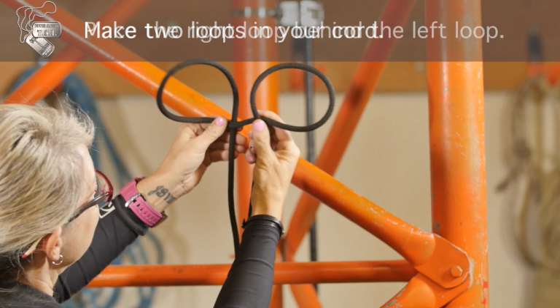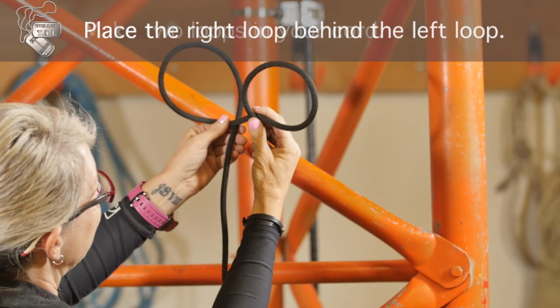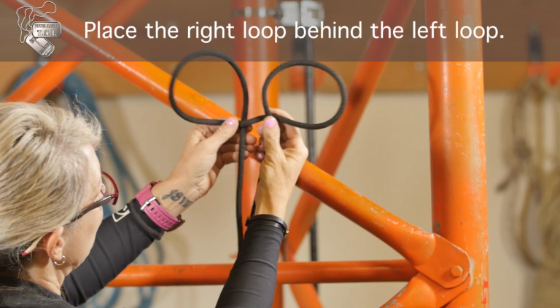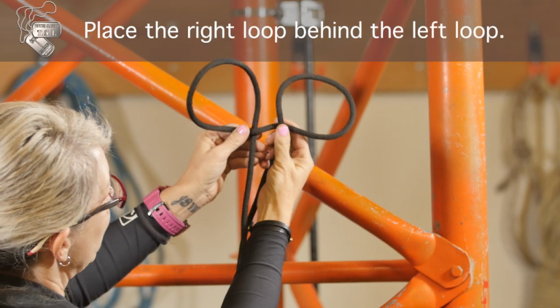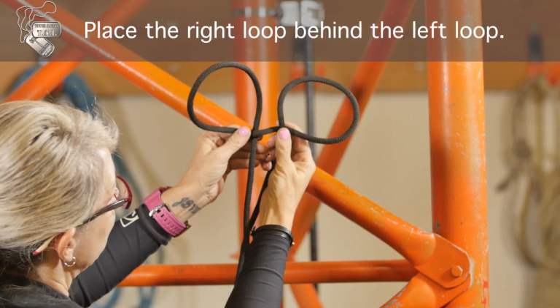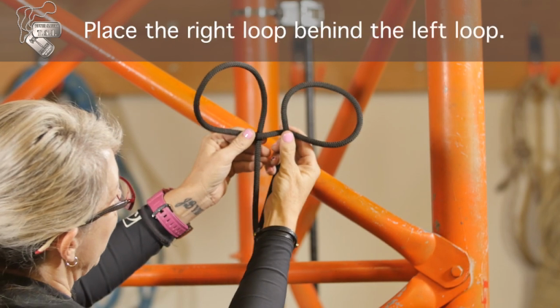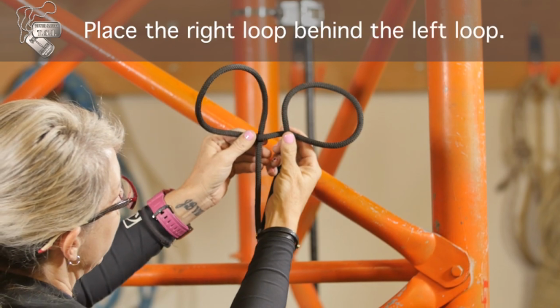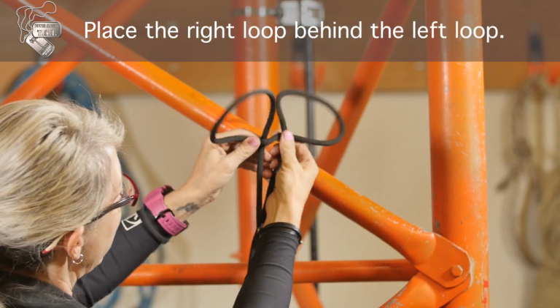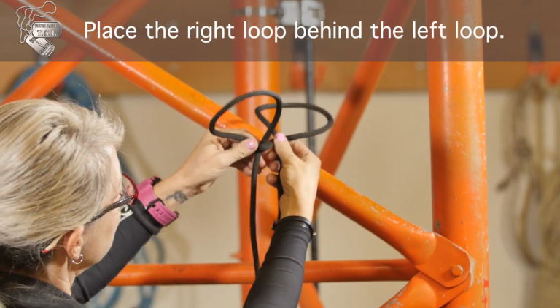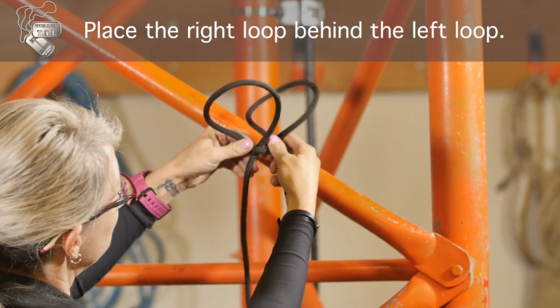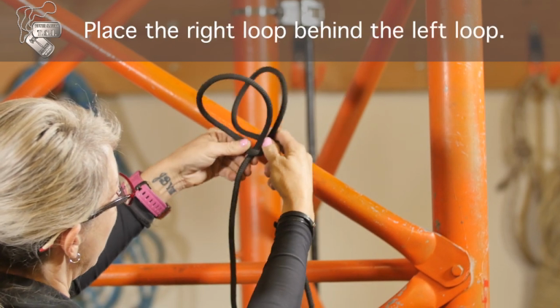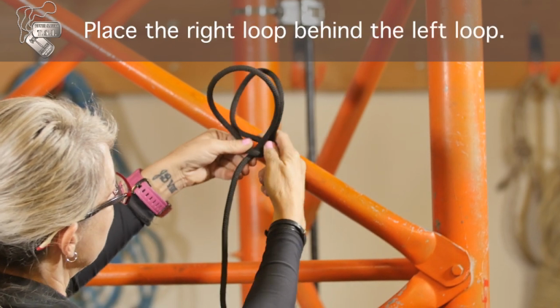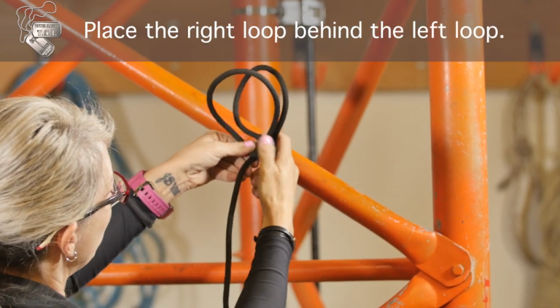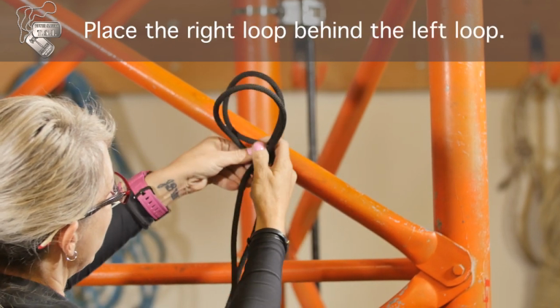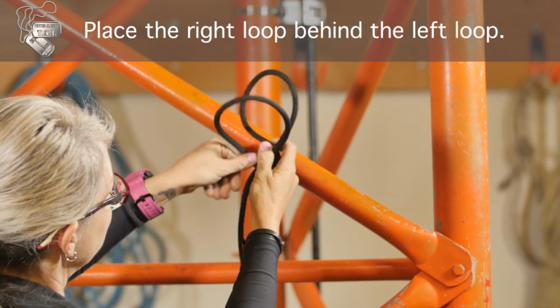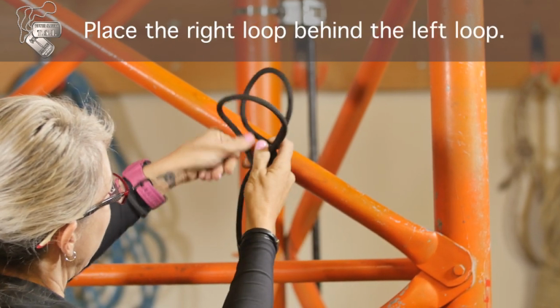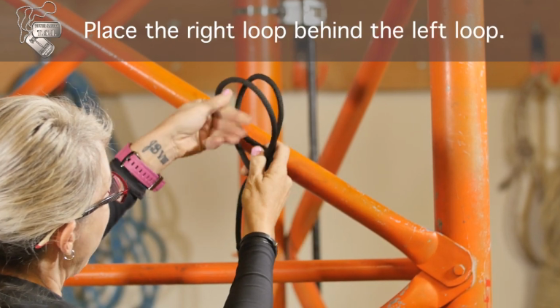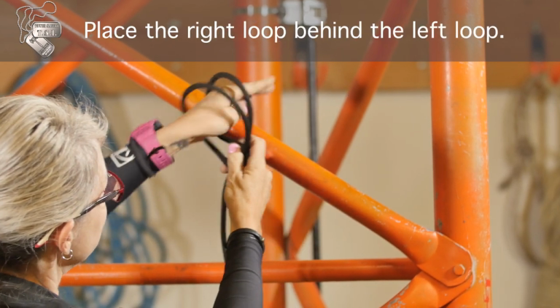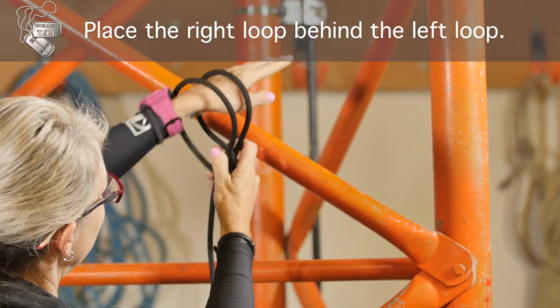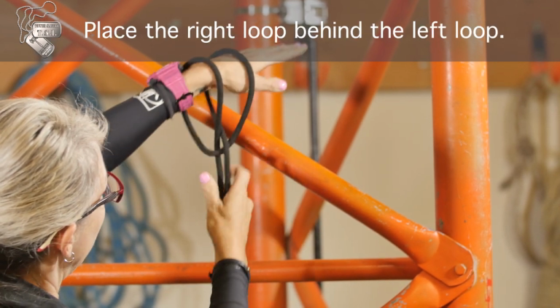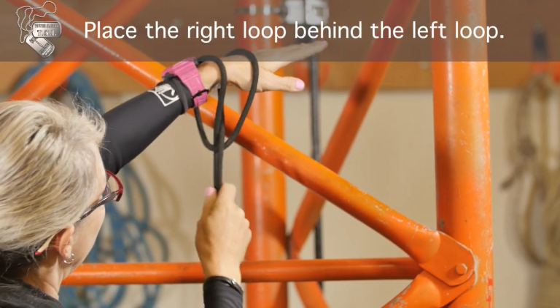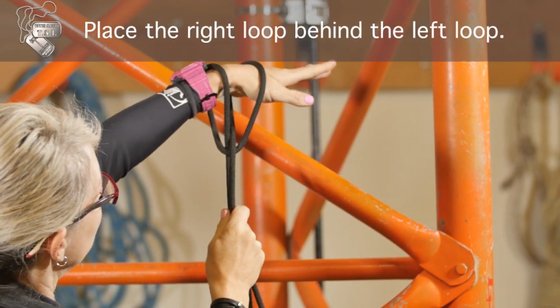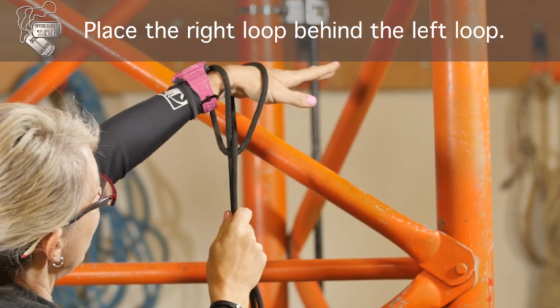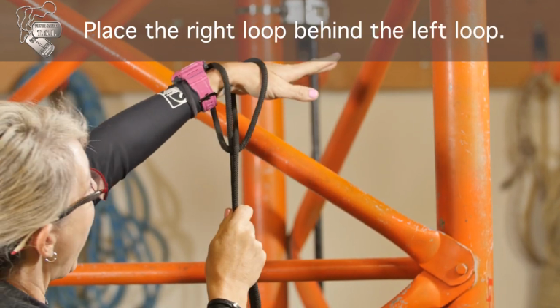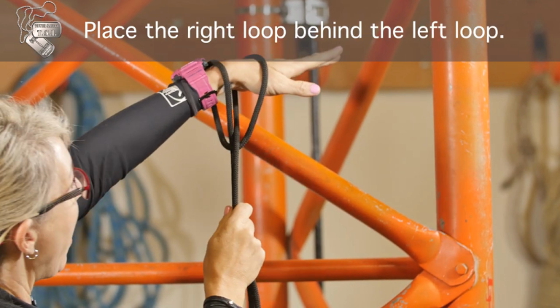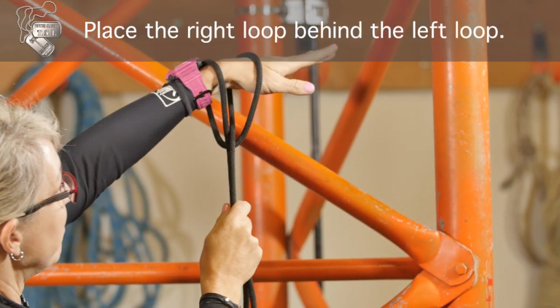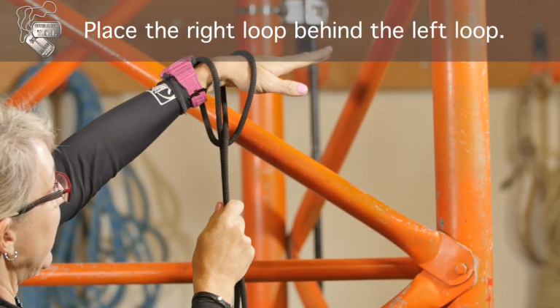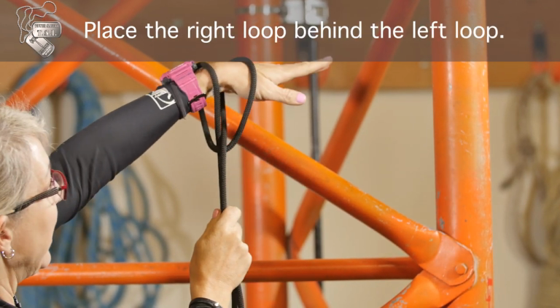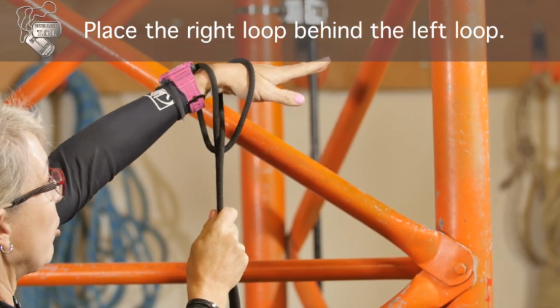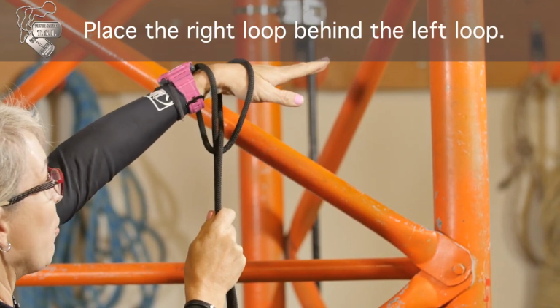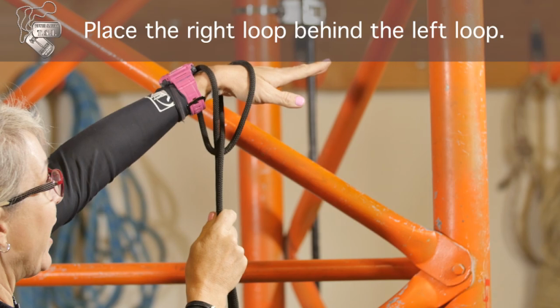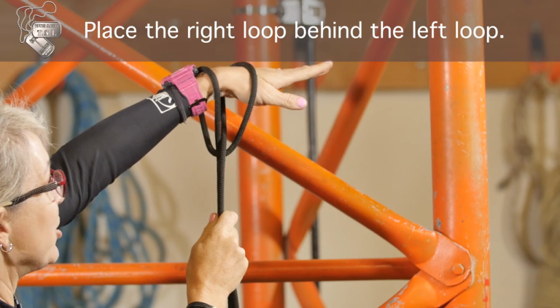Take the one on the right hand, behind the one on the left, you have a clove hitch.